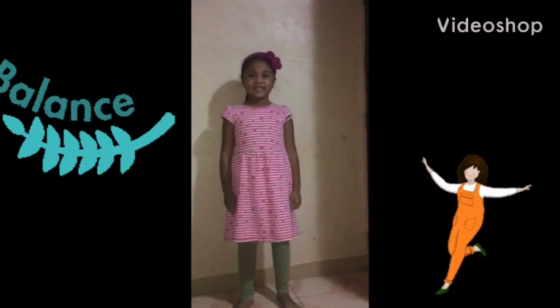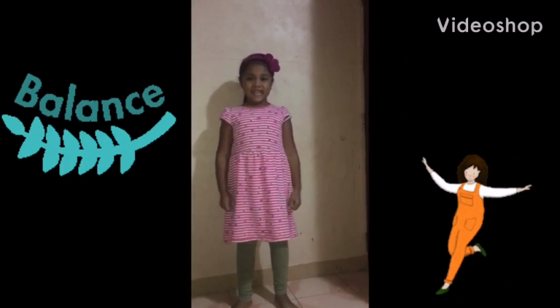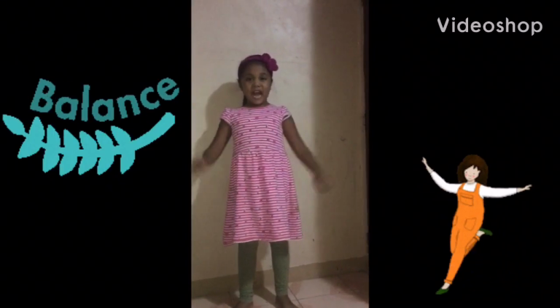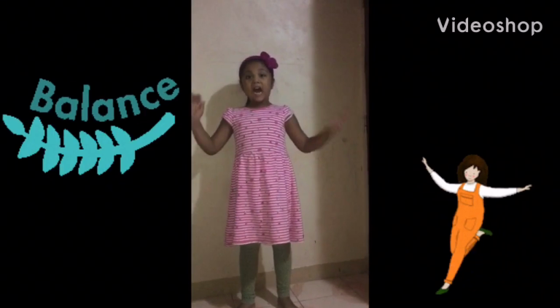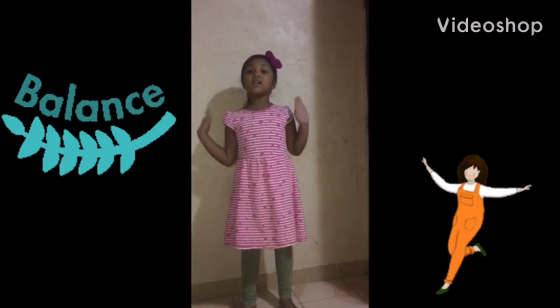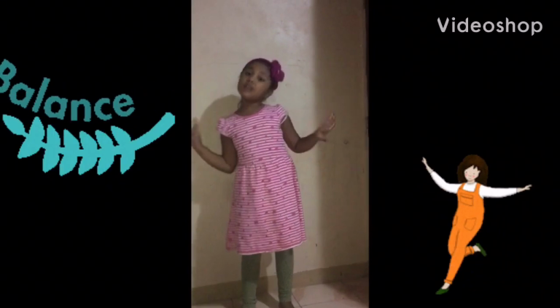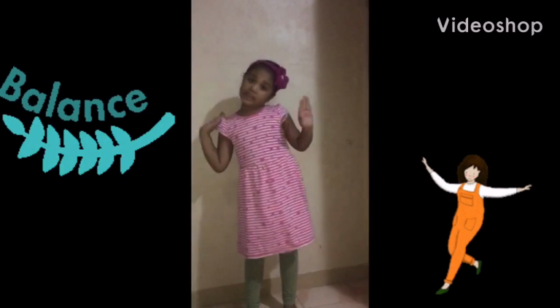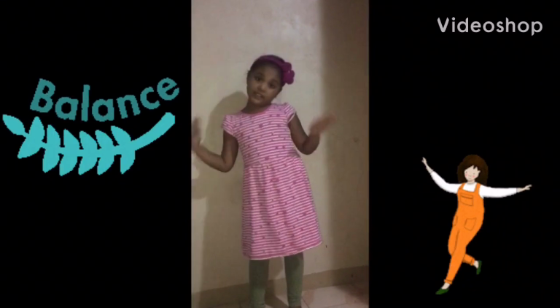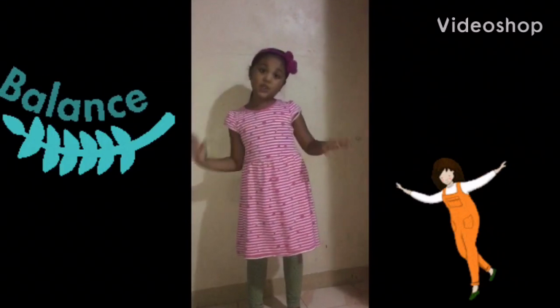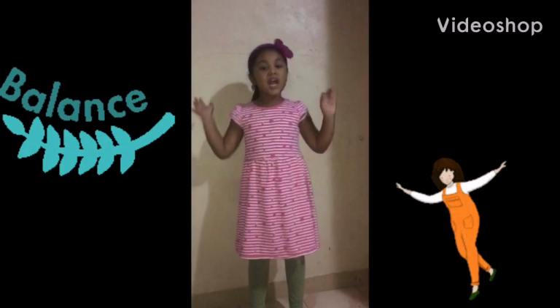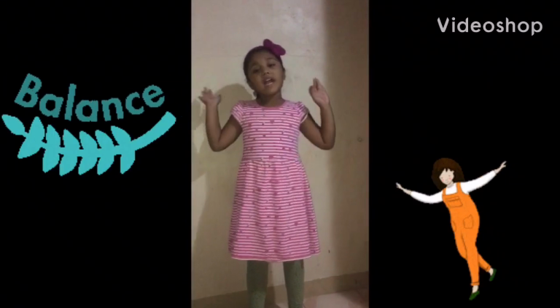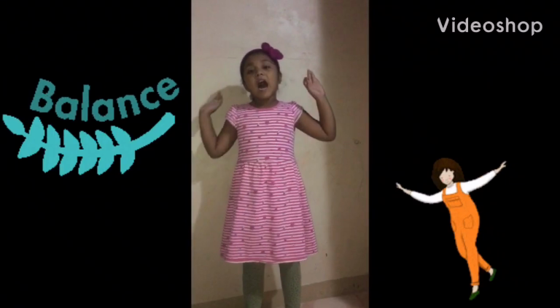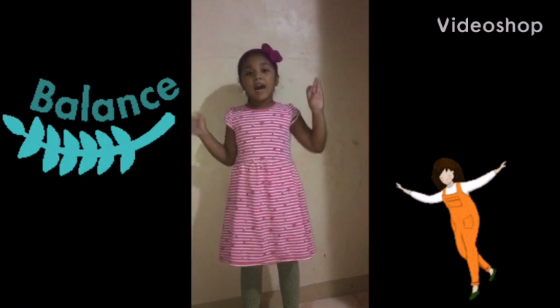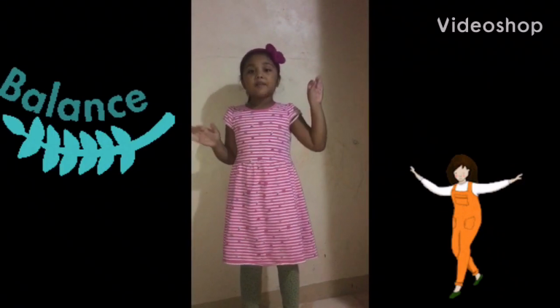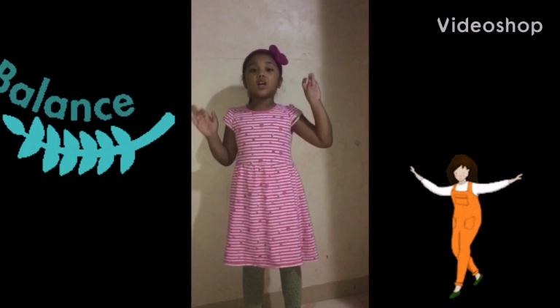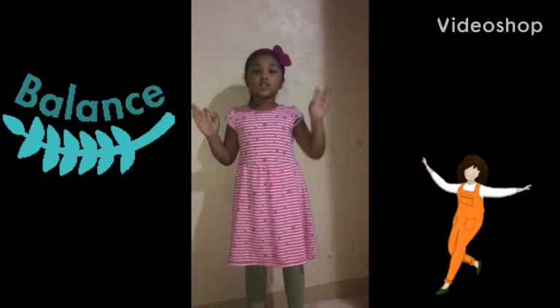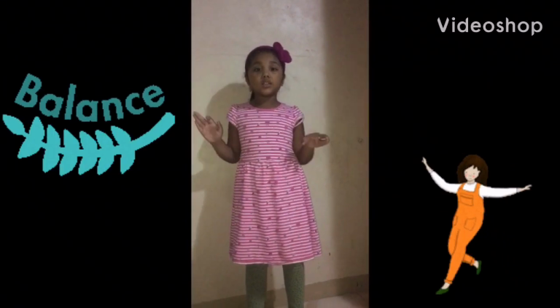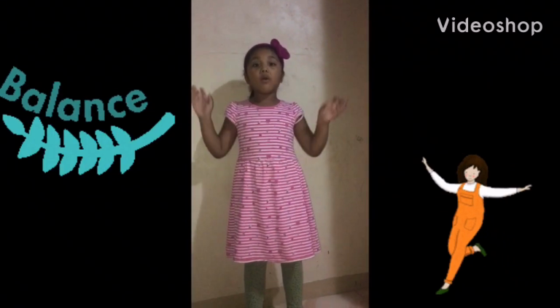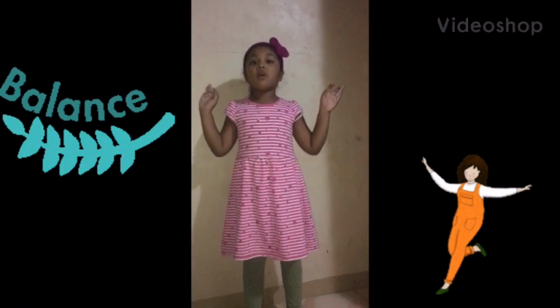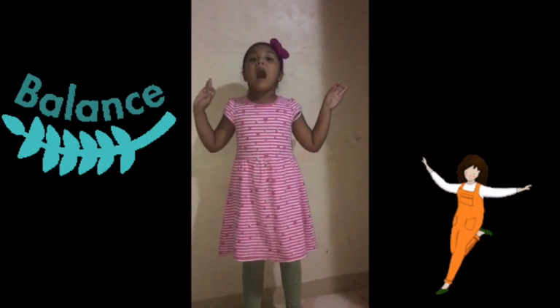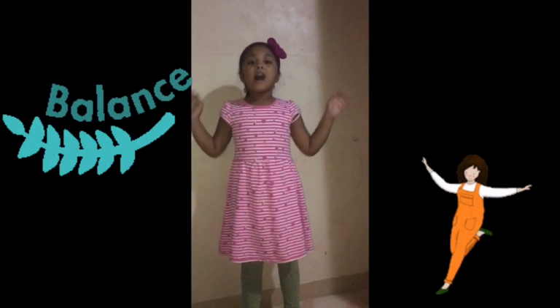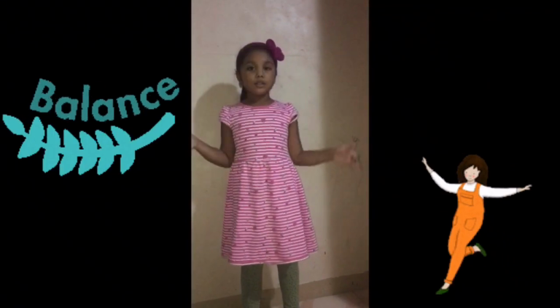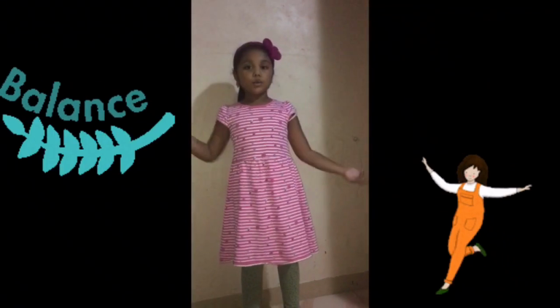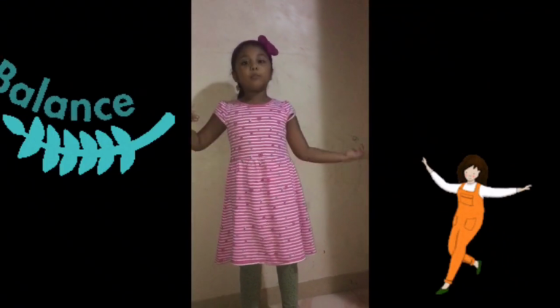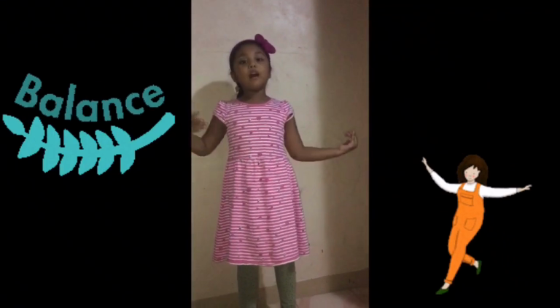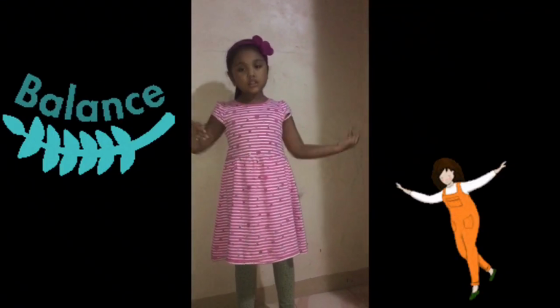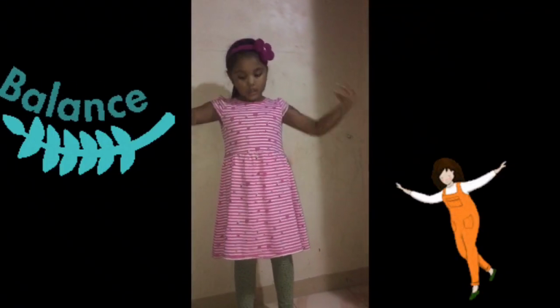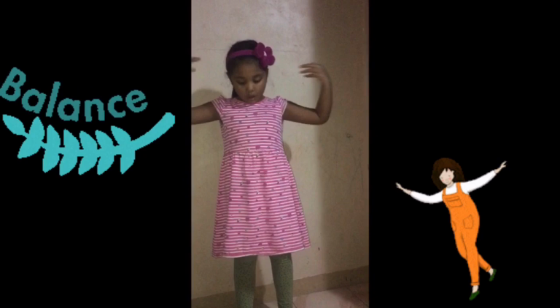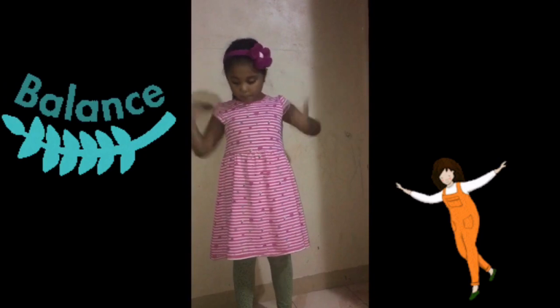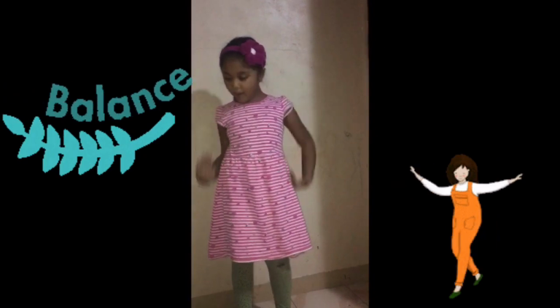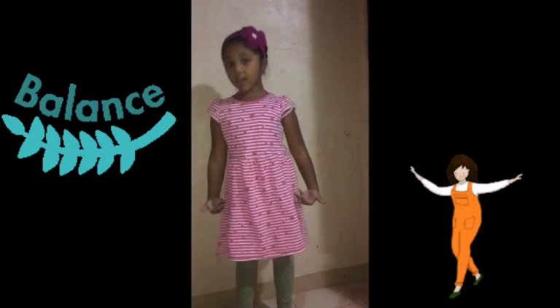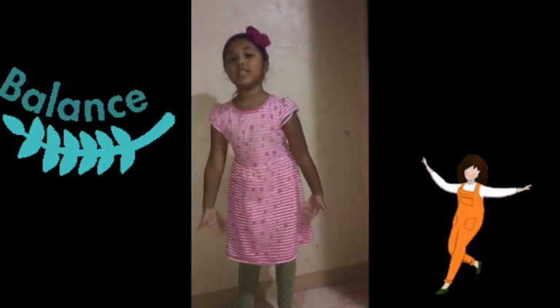Hello guys, today I'm going to show you how to balance our bodies.